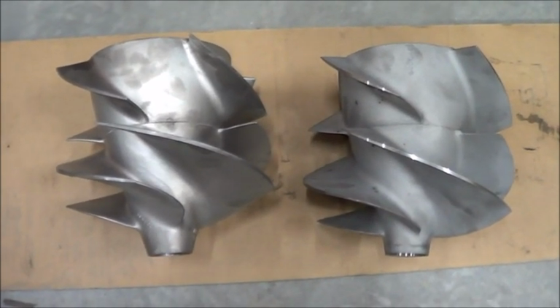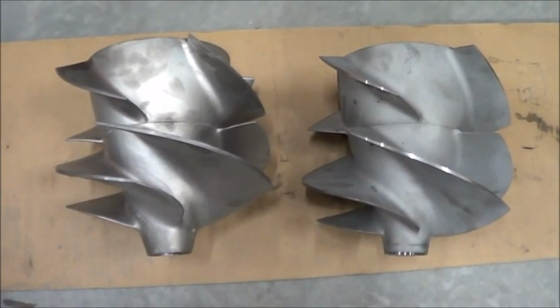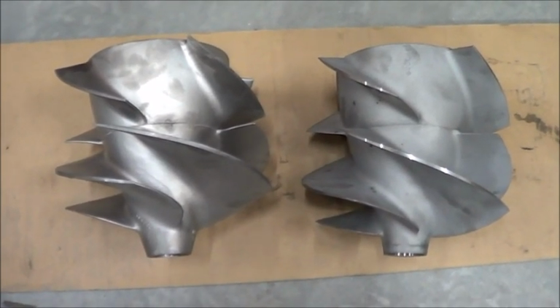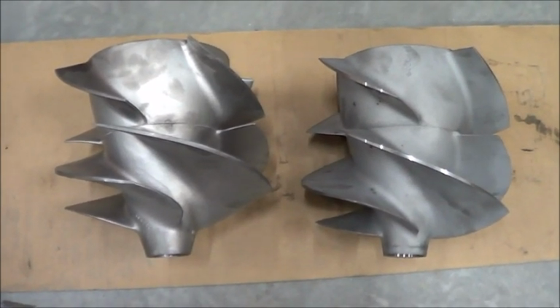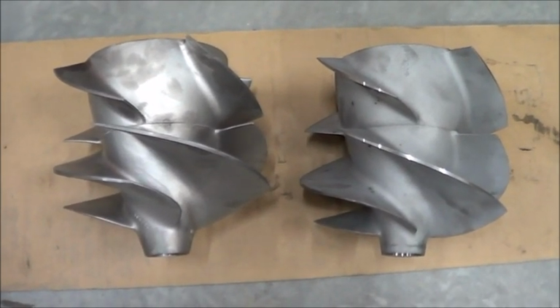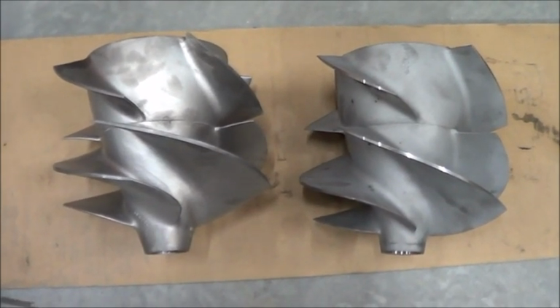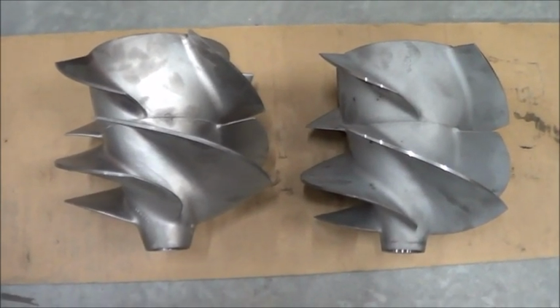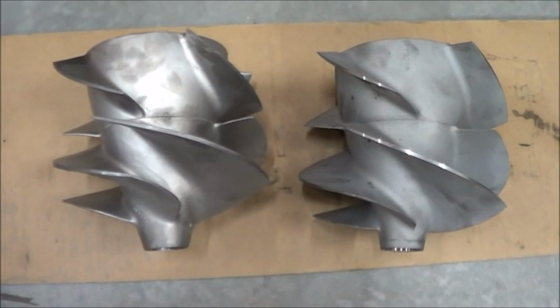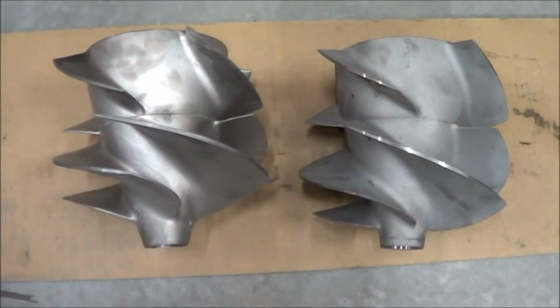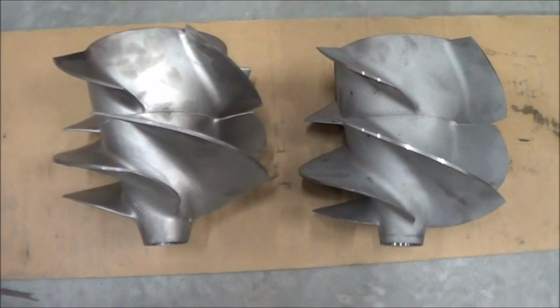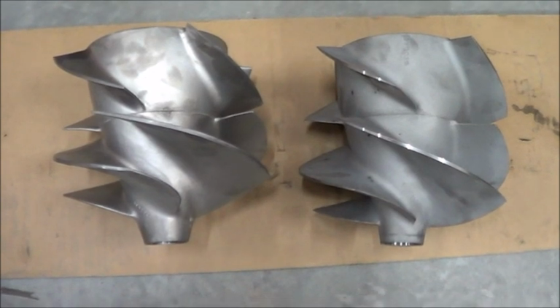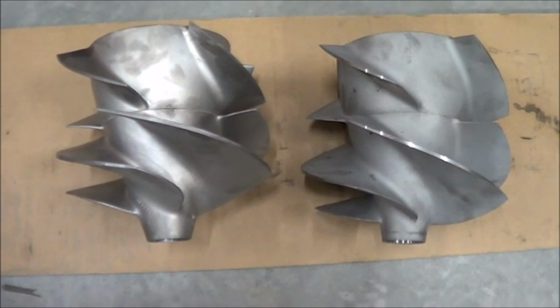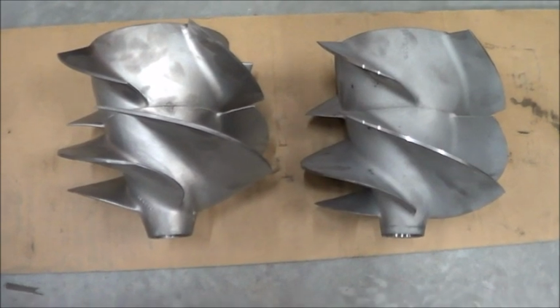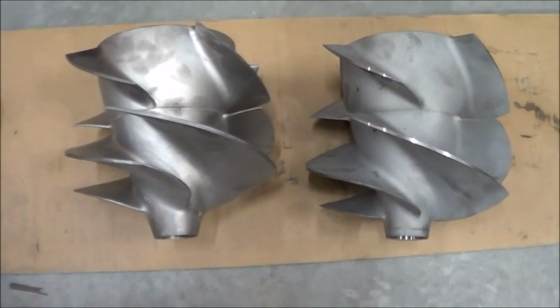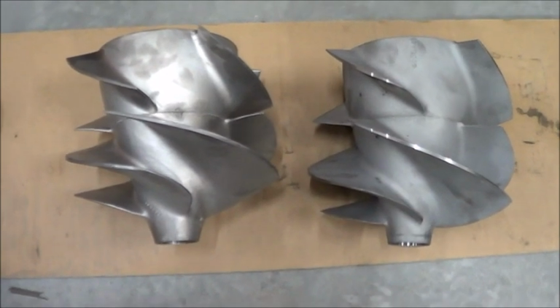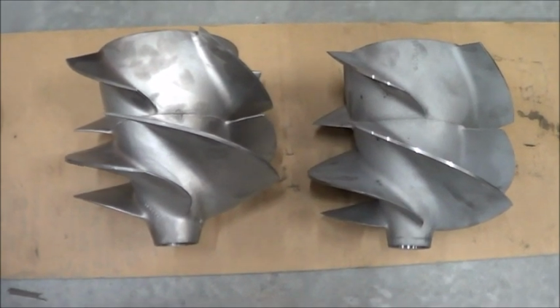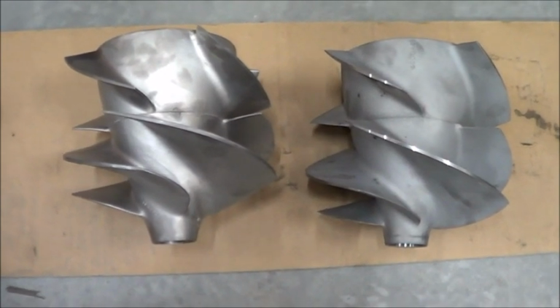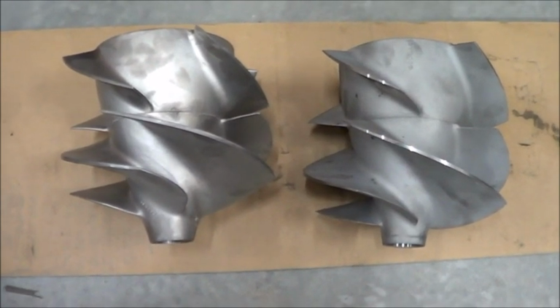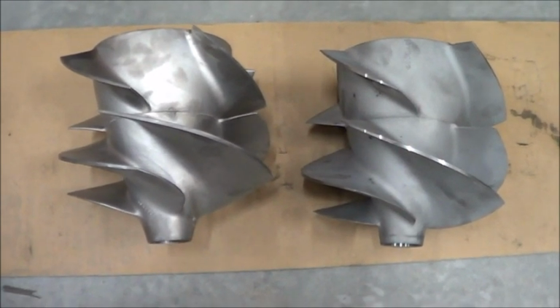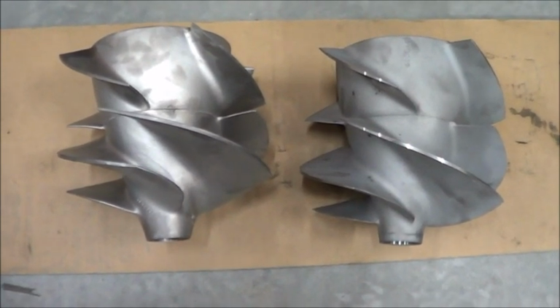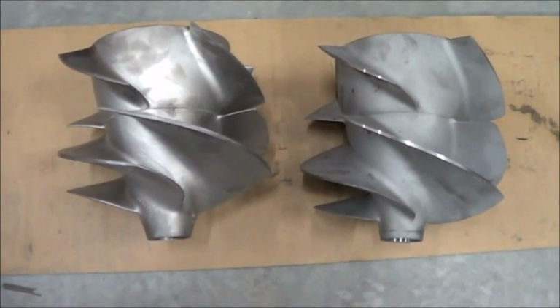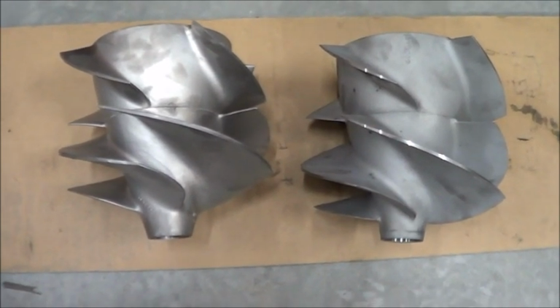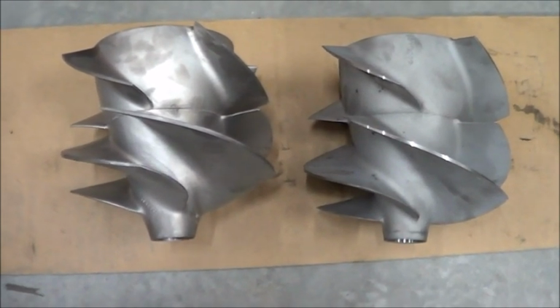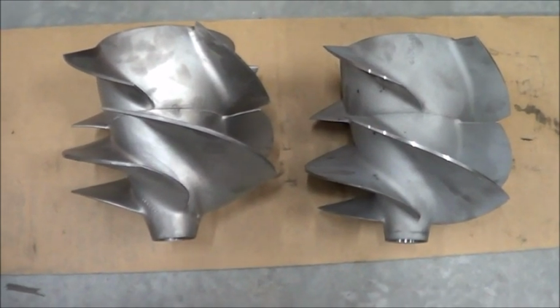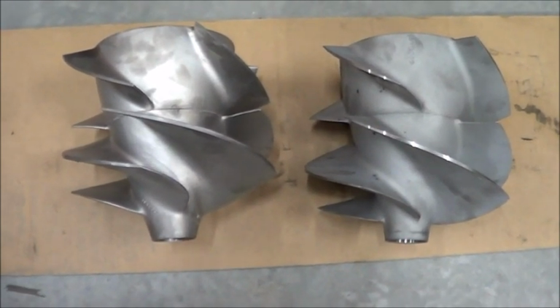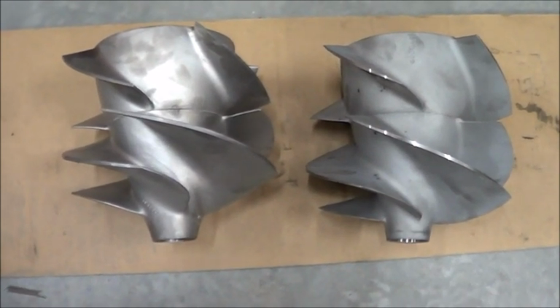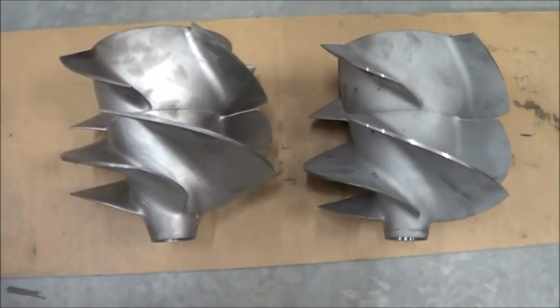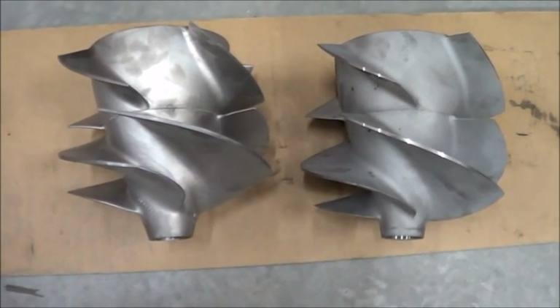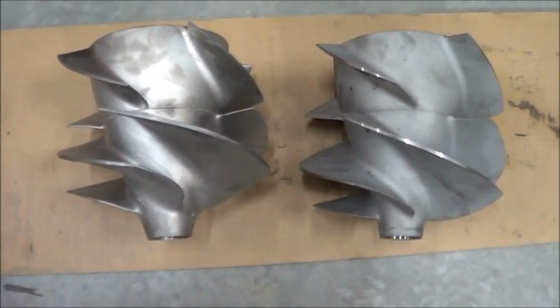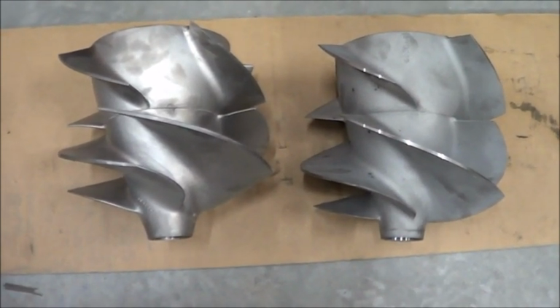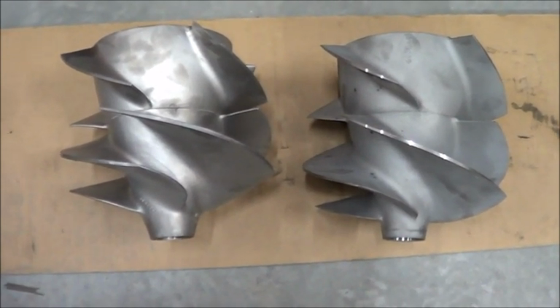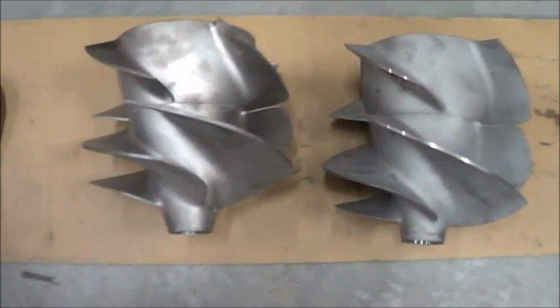Anyway, I've got to install this new Solas impeller and take it out for a run and see what happens. Hopefully it'll be good.